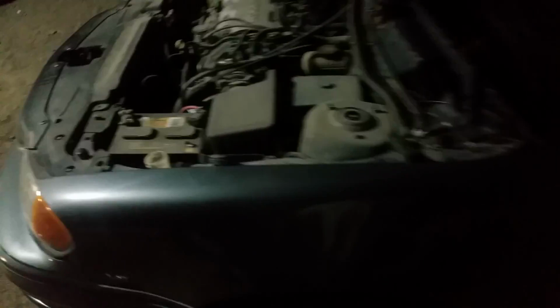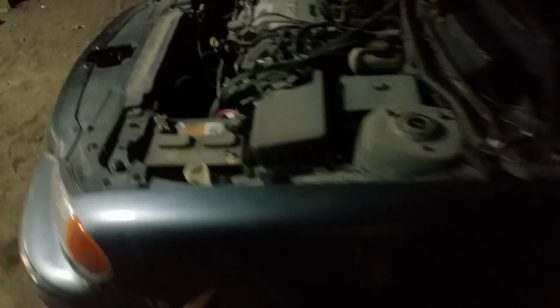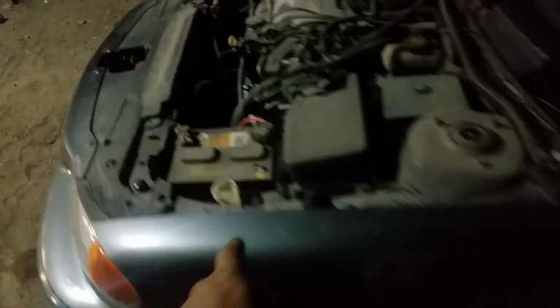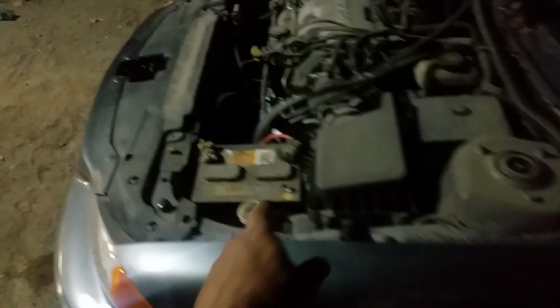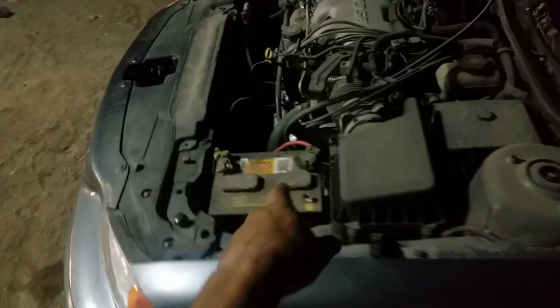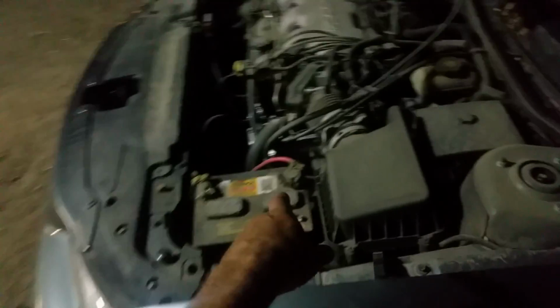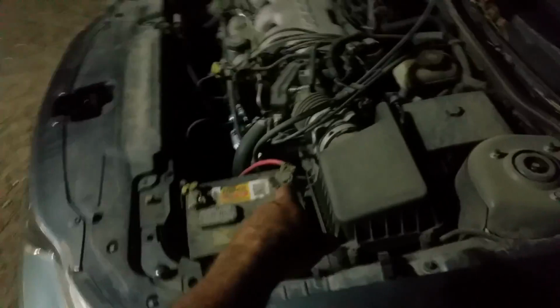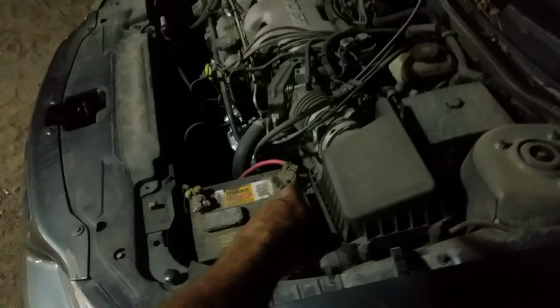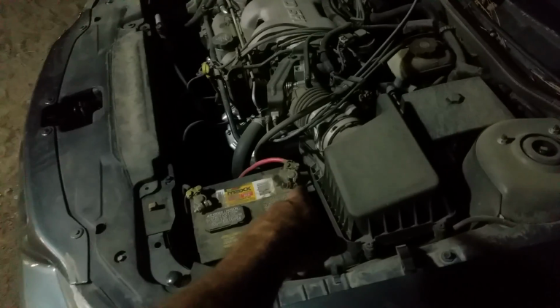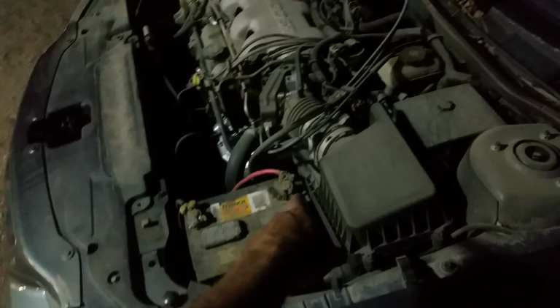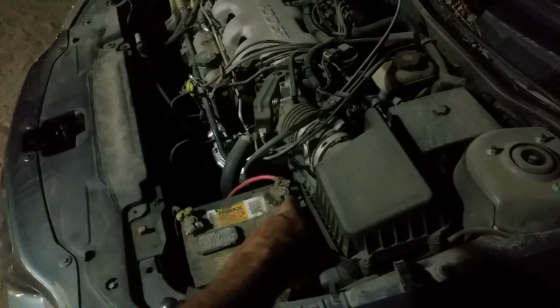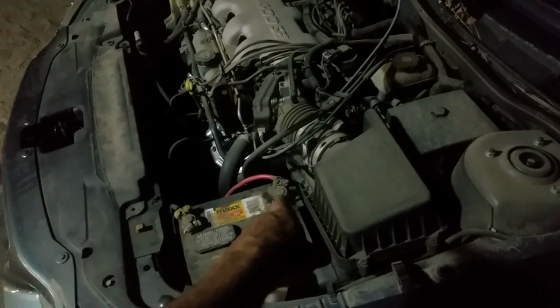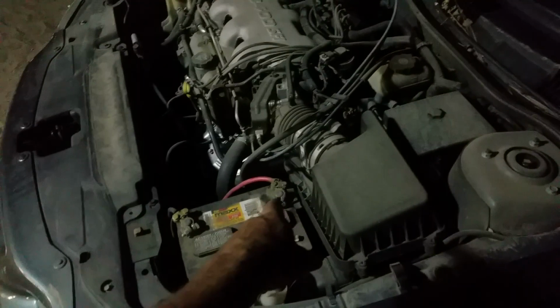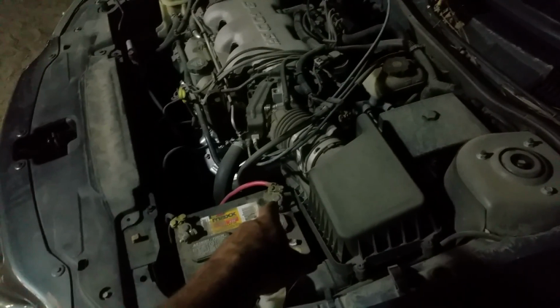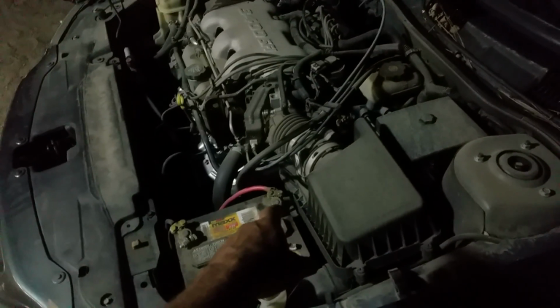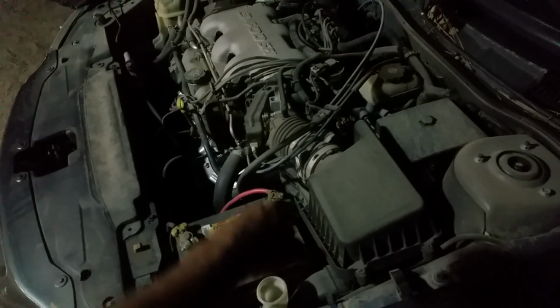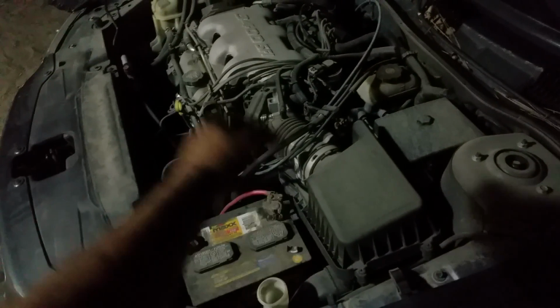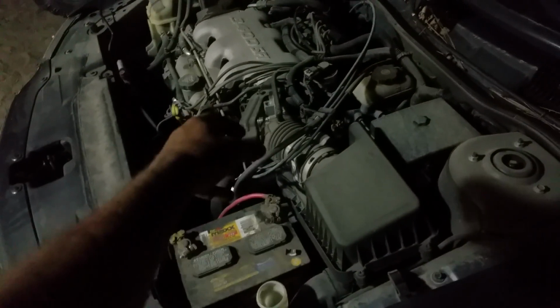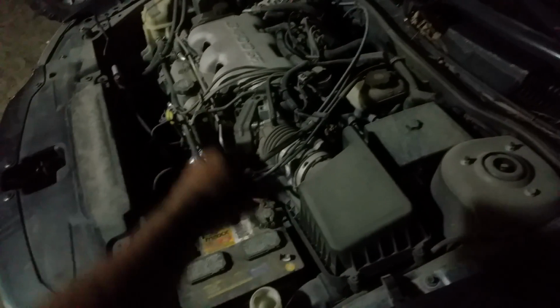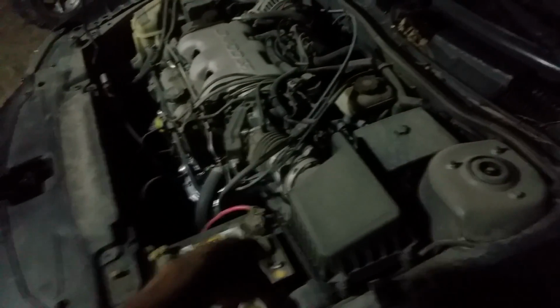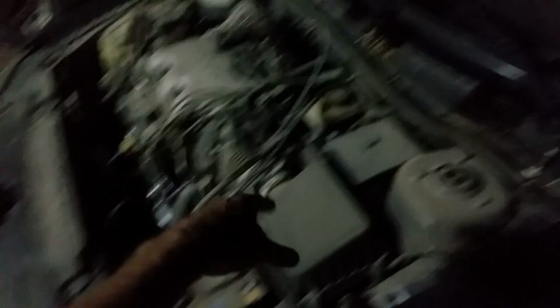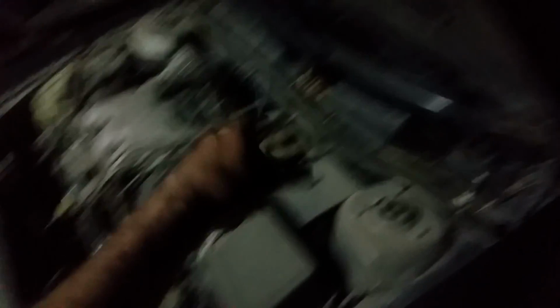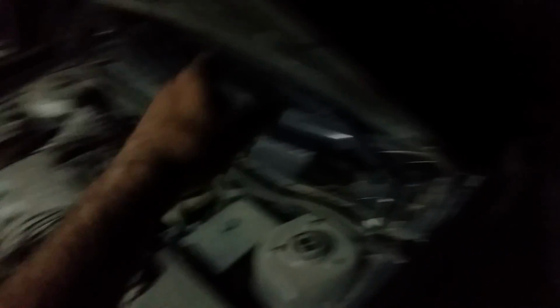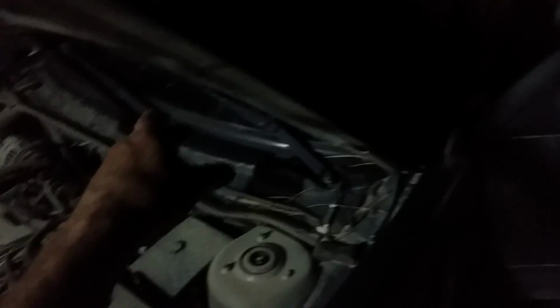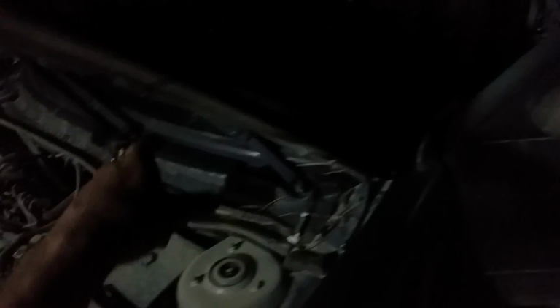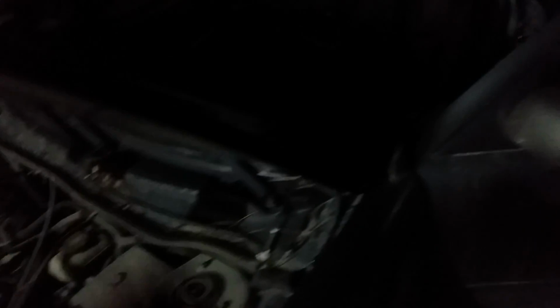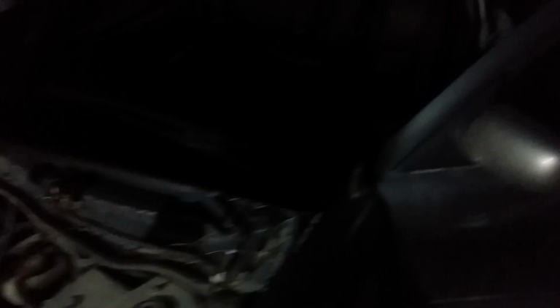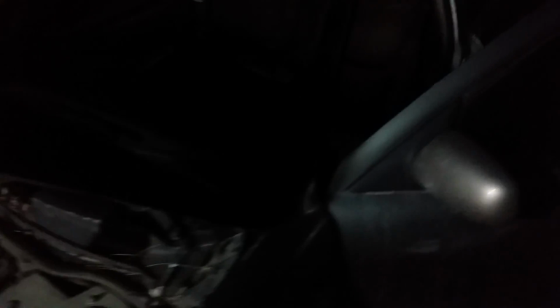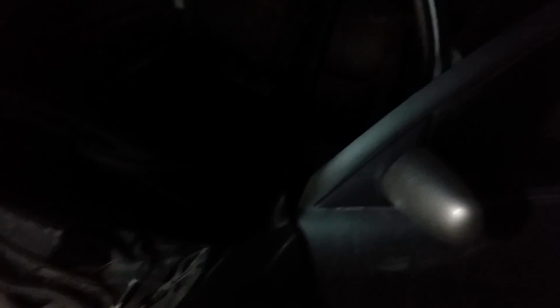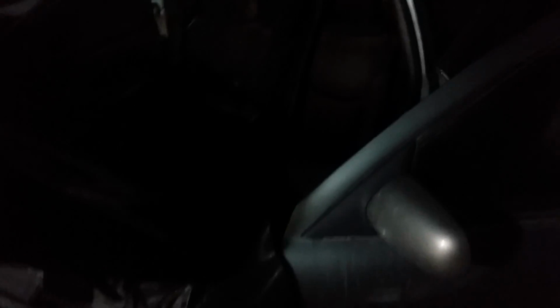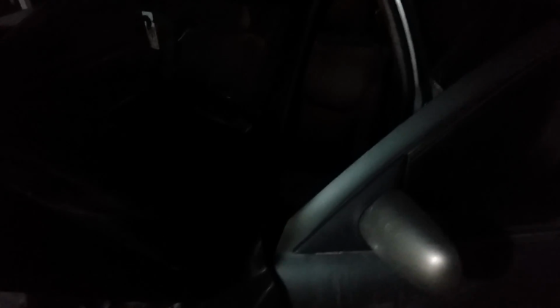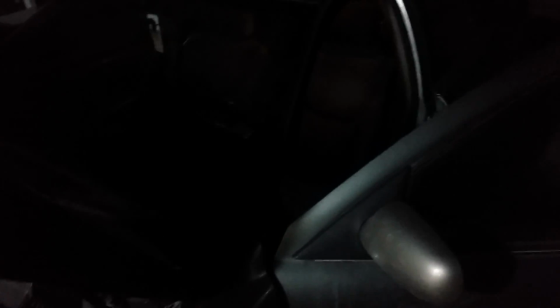The other way is to just pull off a cable and that will reset the code inside the computer as well.